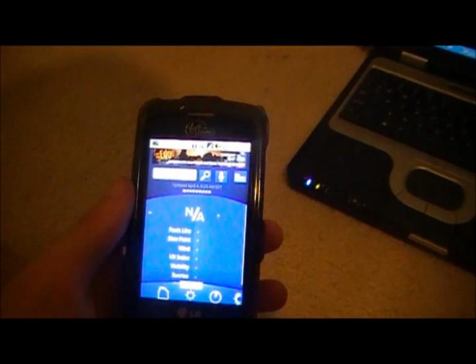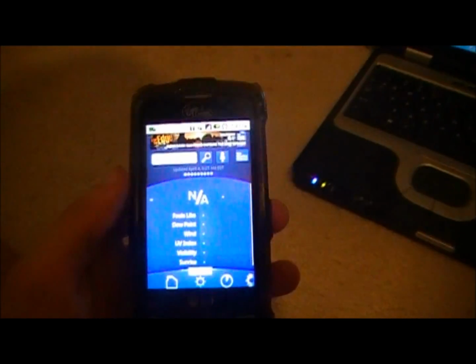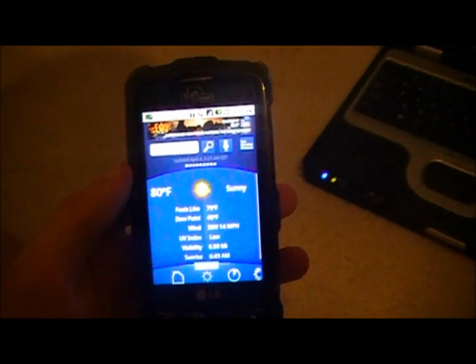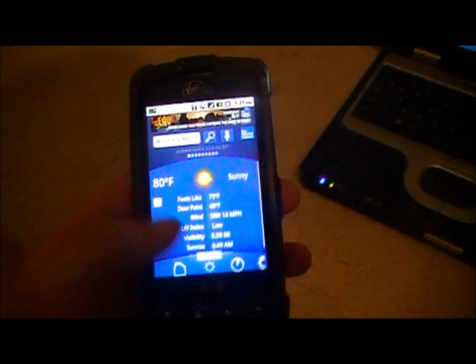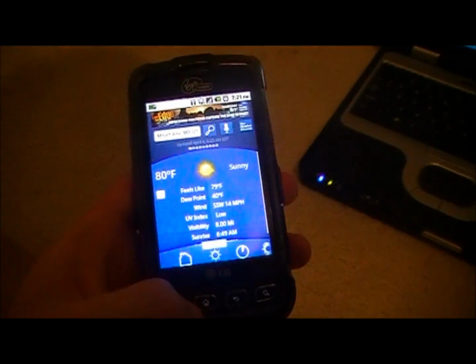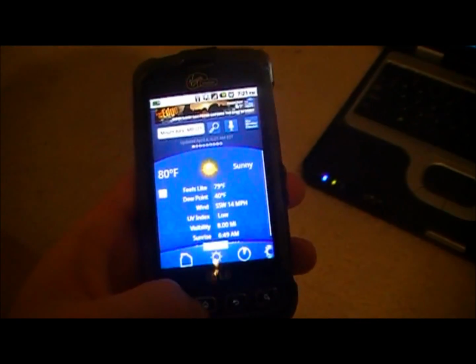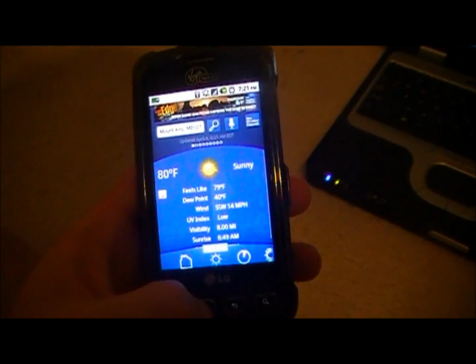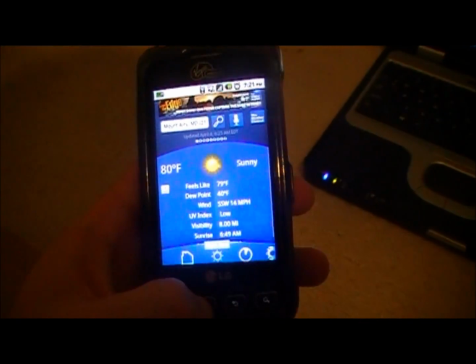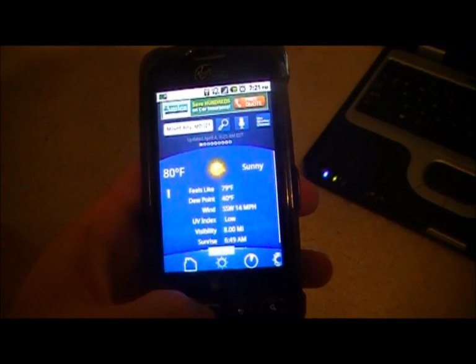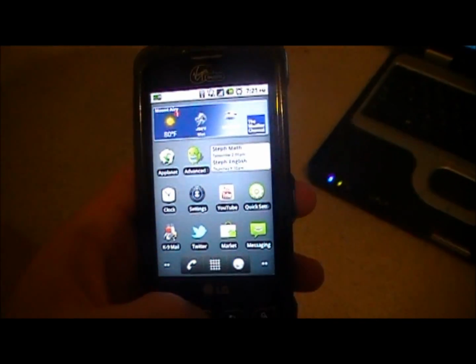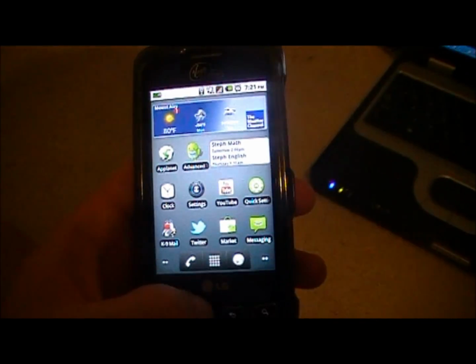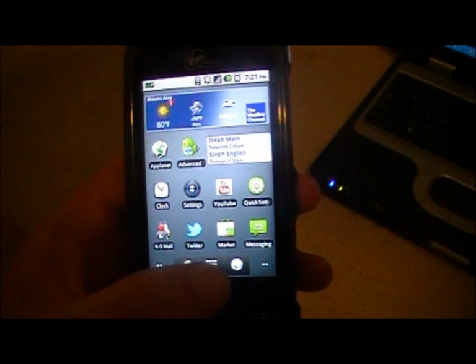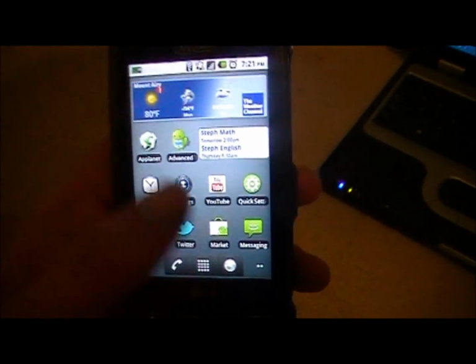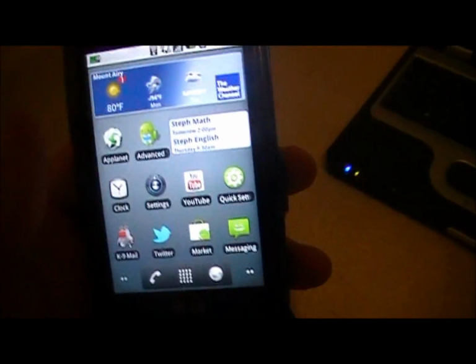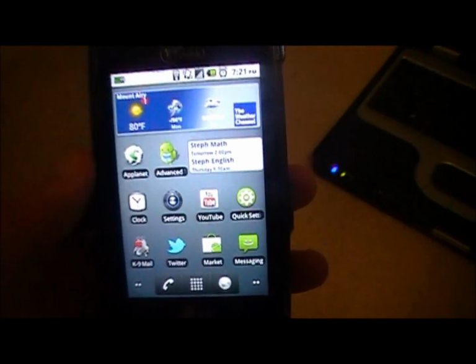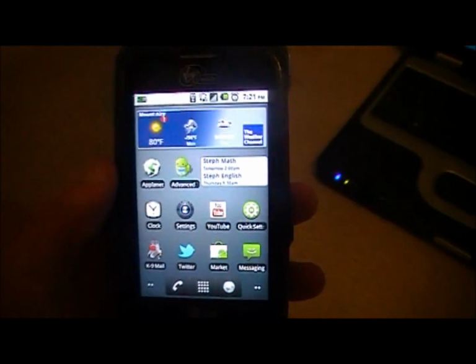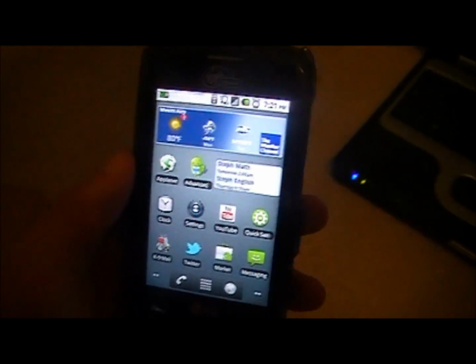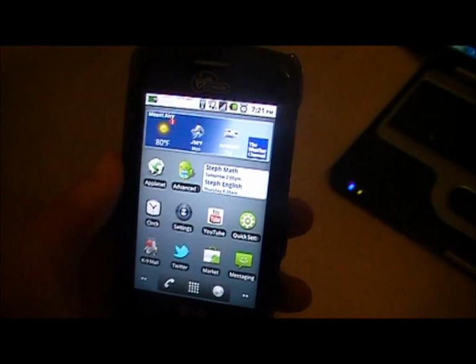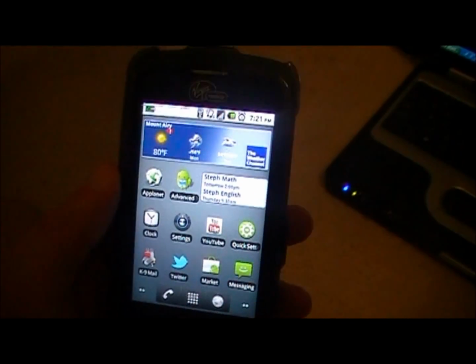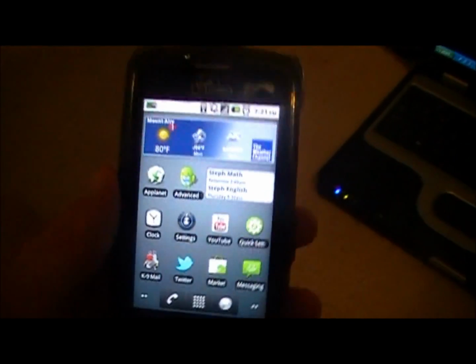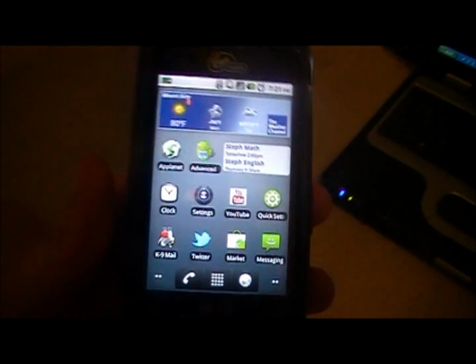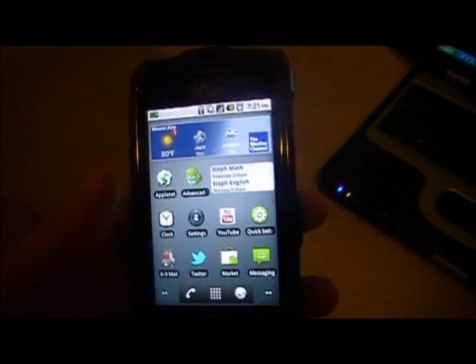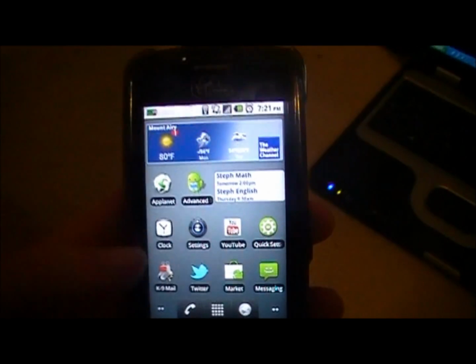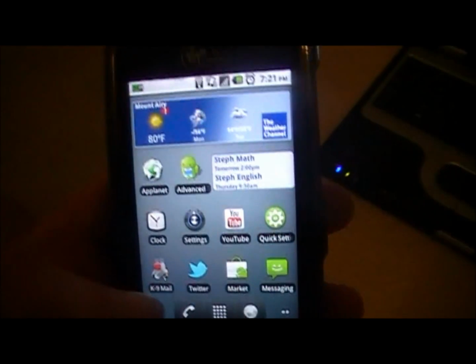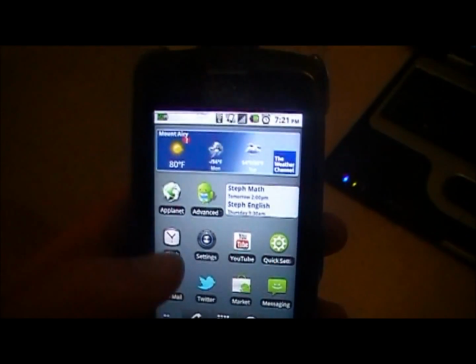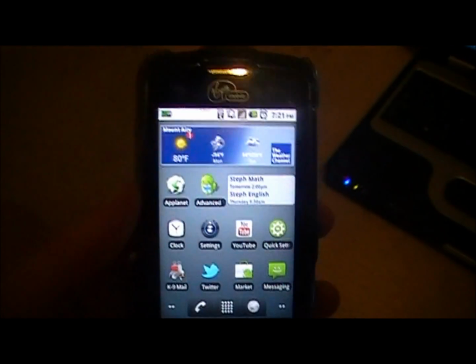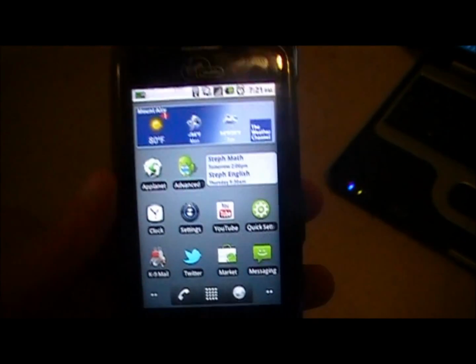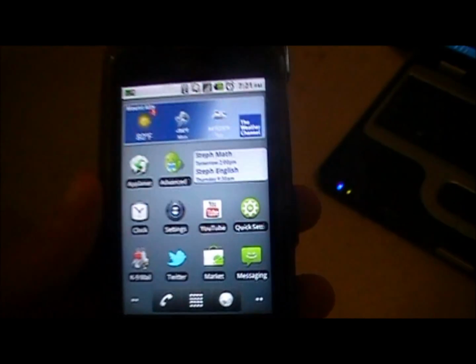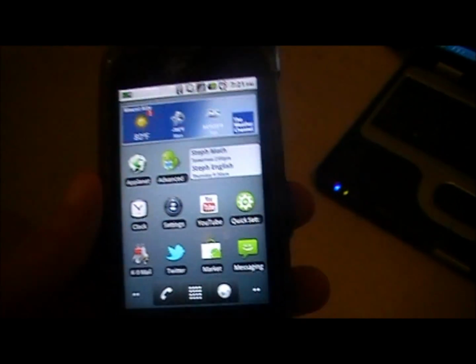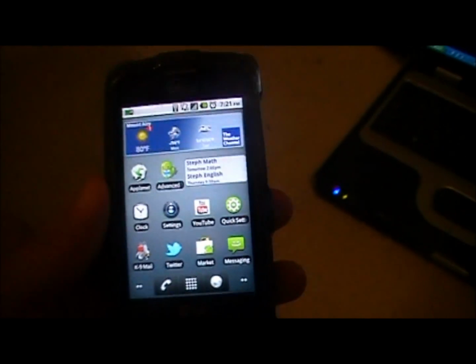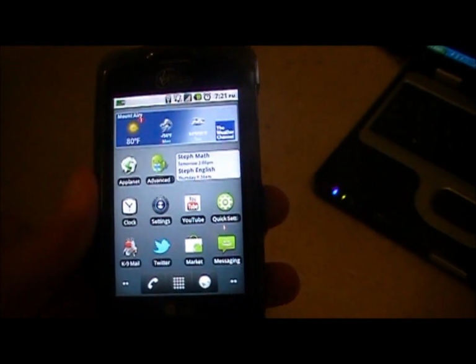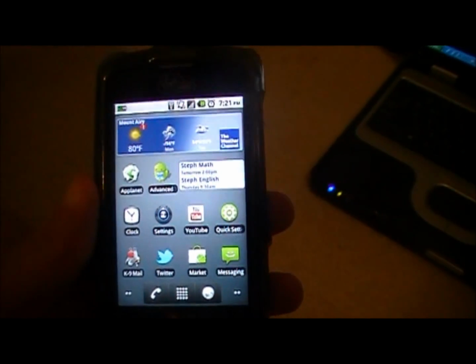What's up, YouTube? It's Europa13 and I'm going to show you how to turn your Android phone into a Wi-Fi hotspot.